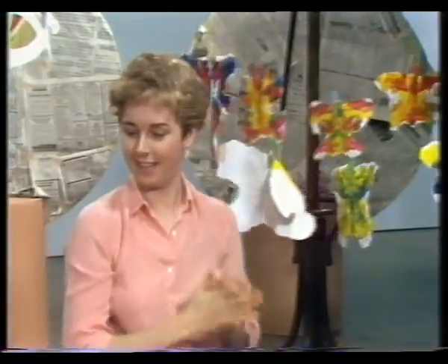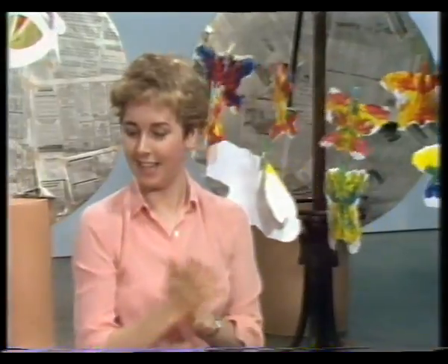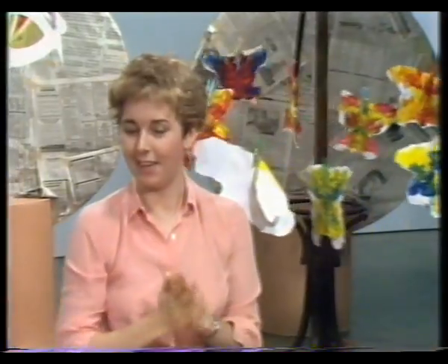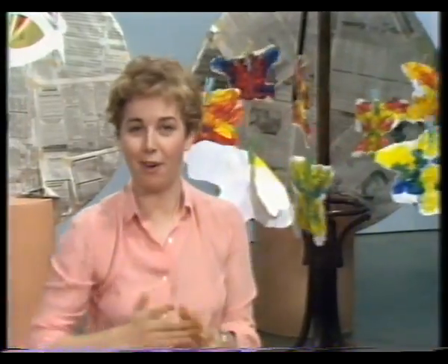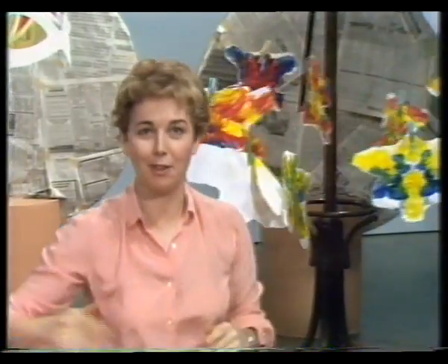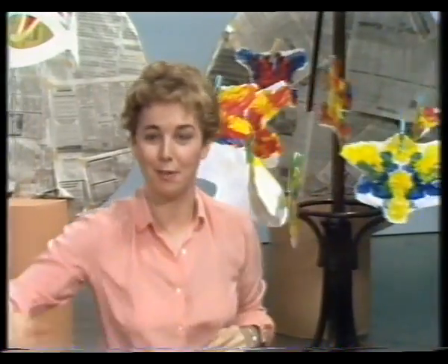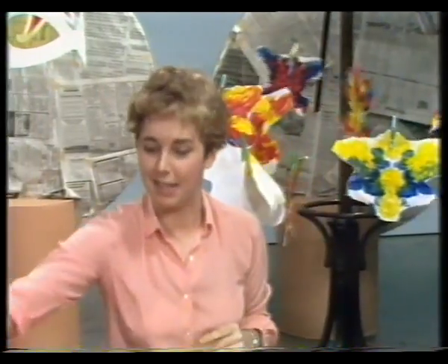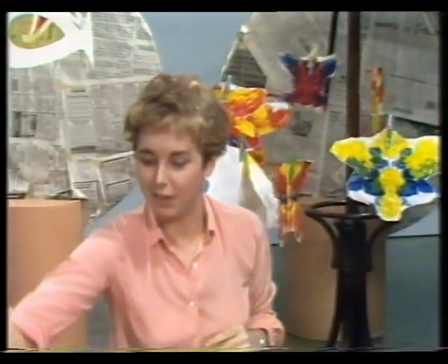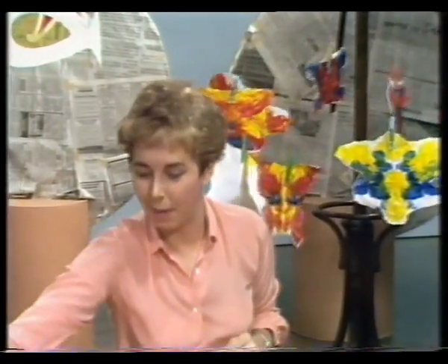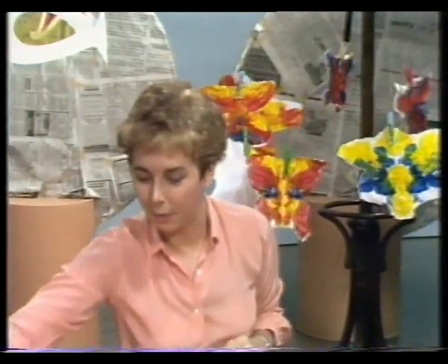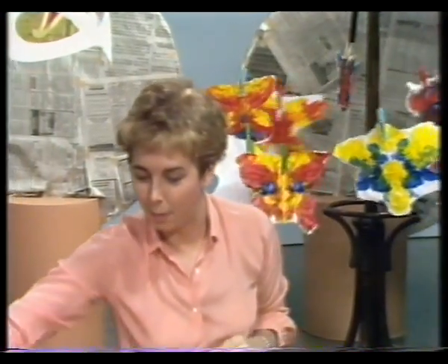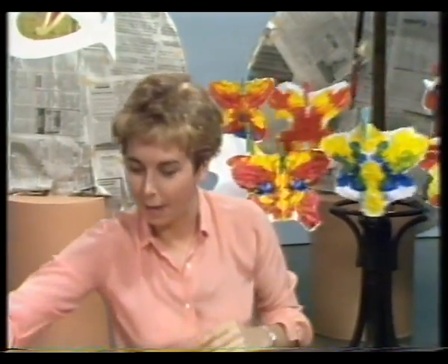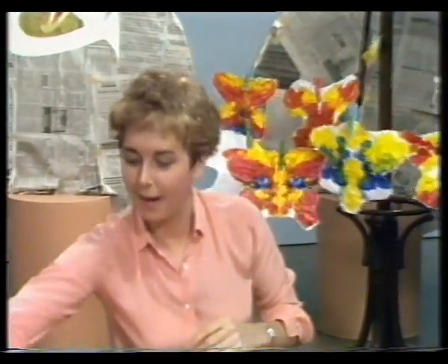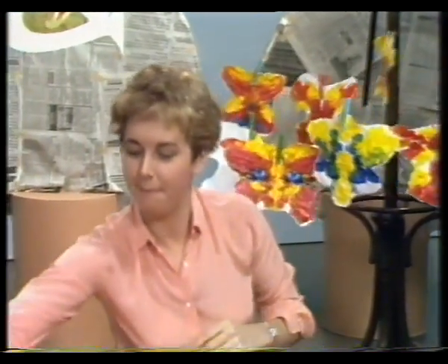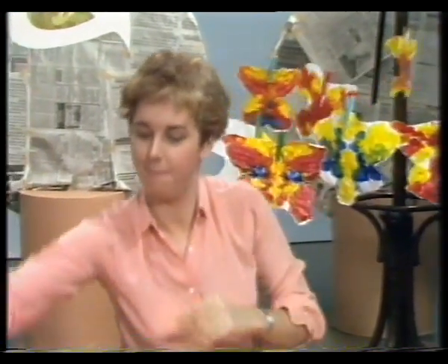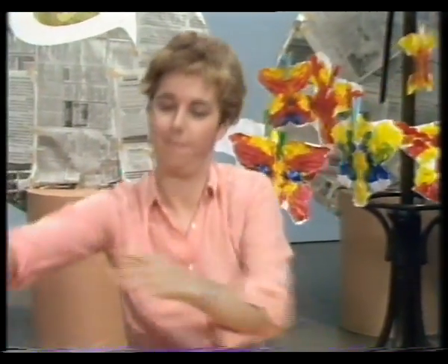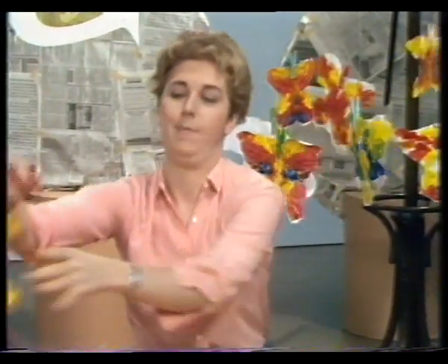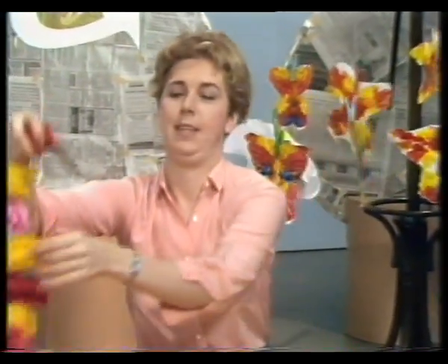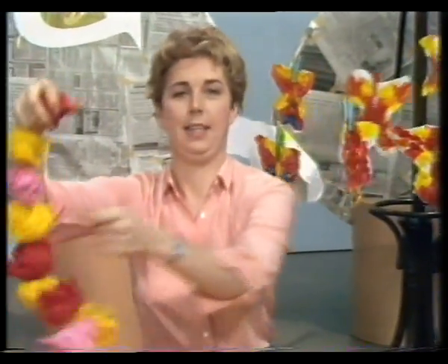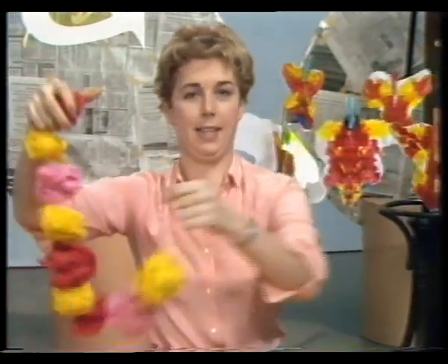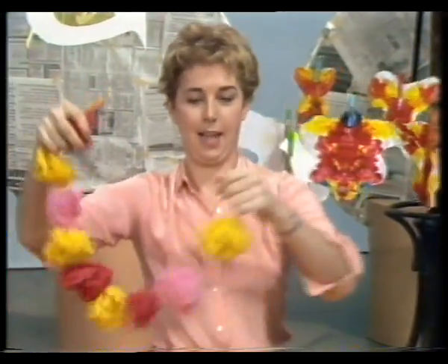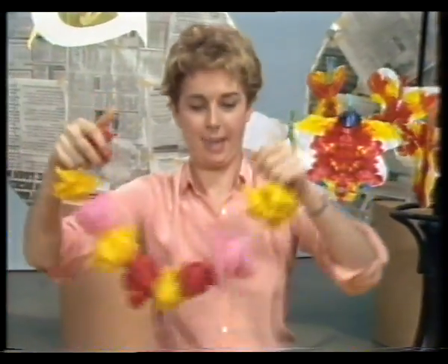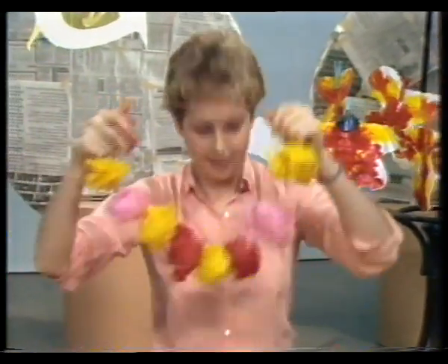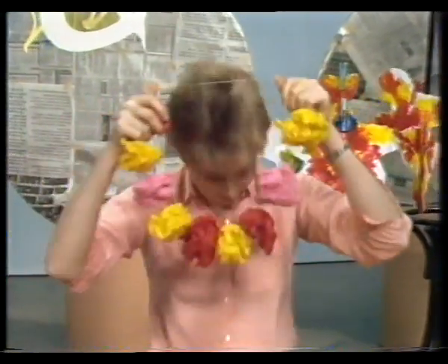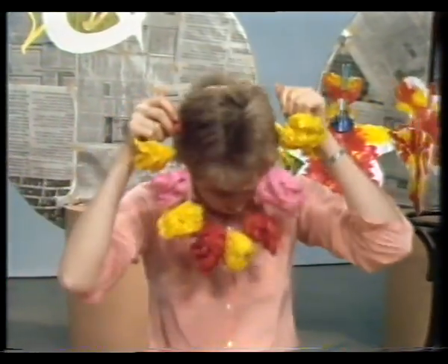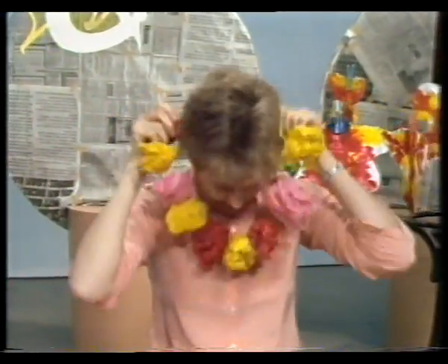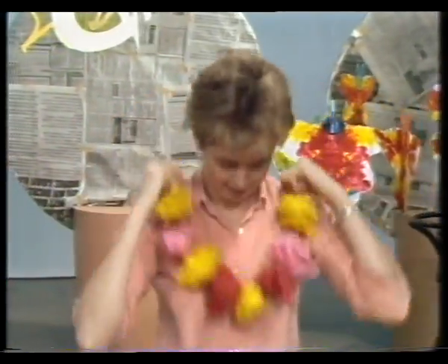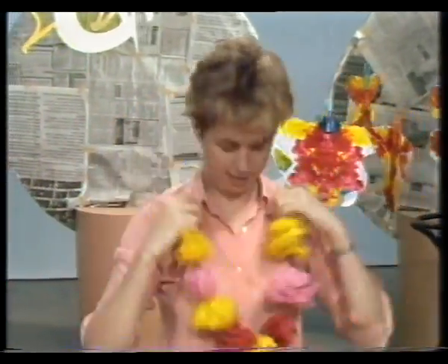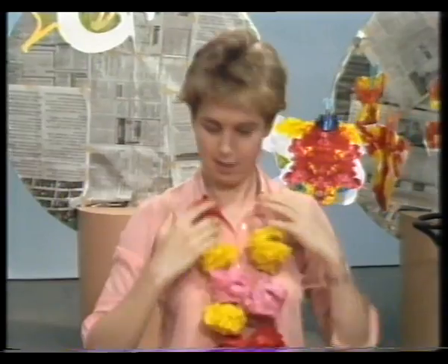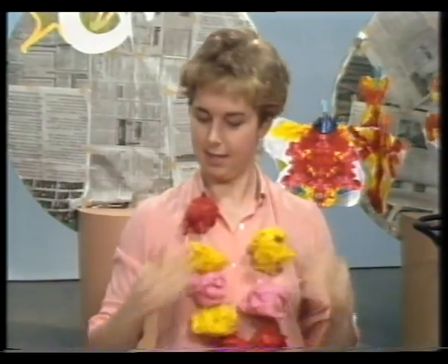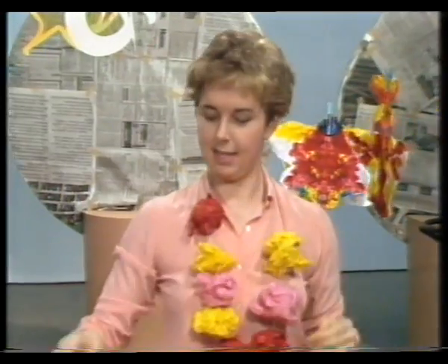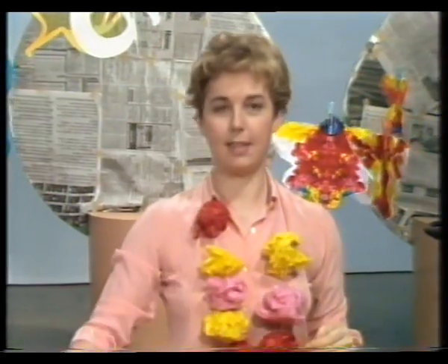There are lots of things you can make with paper. Like this. Or this.